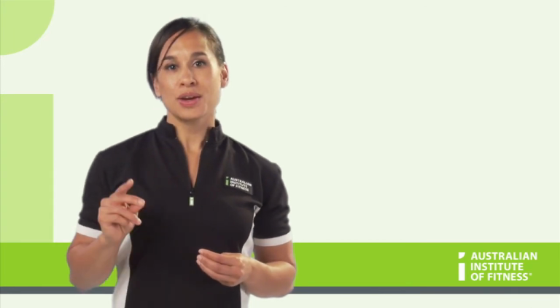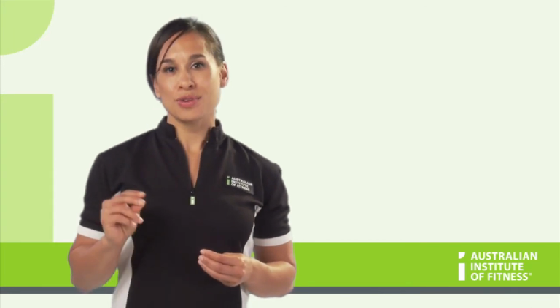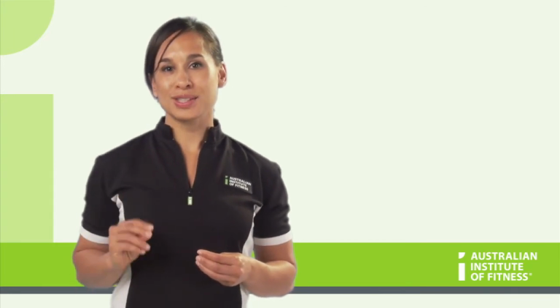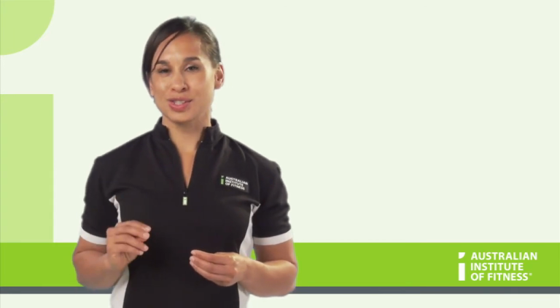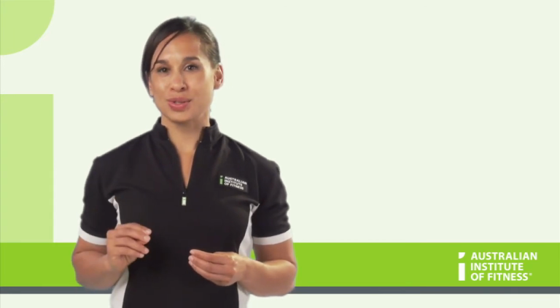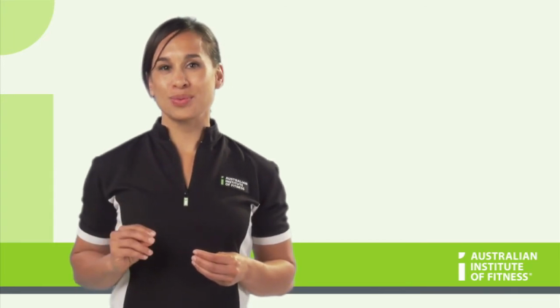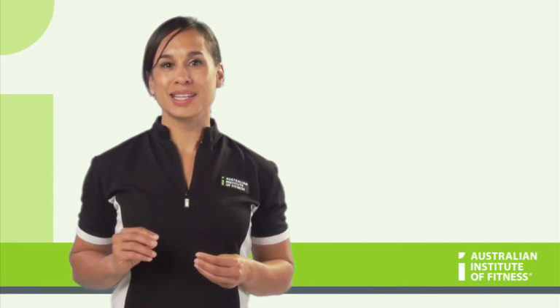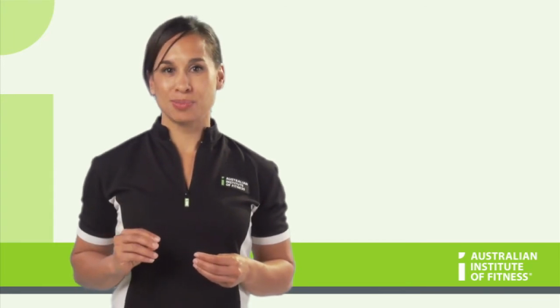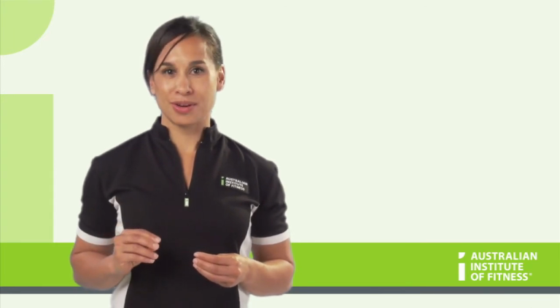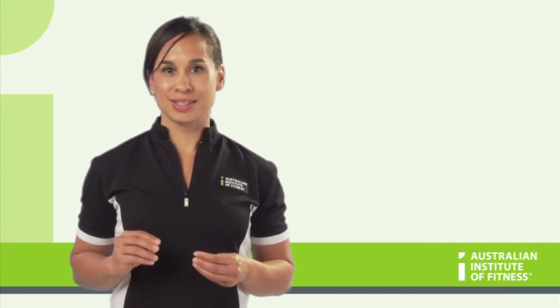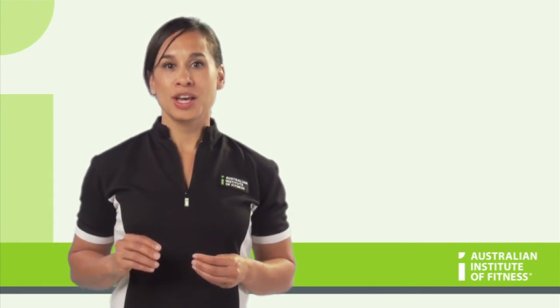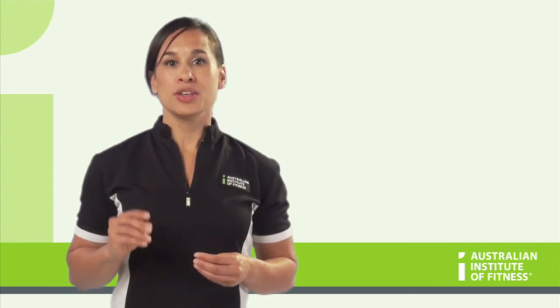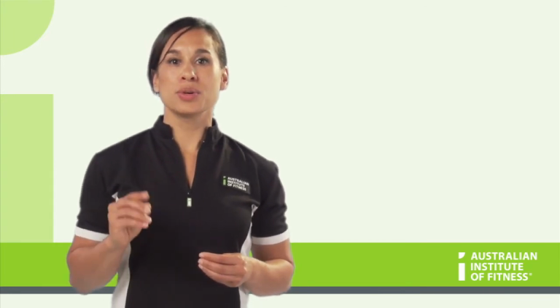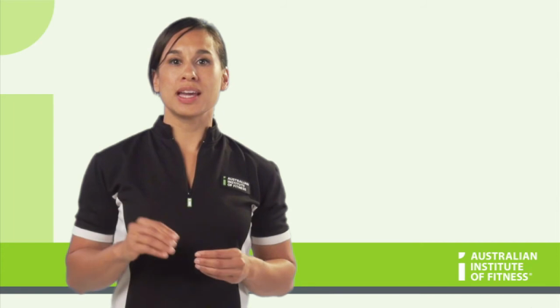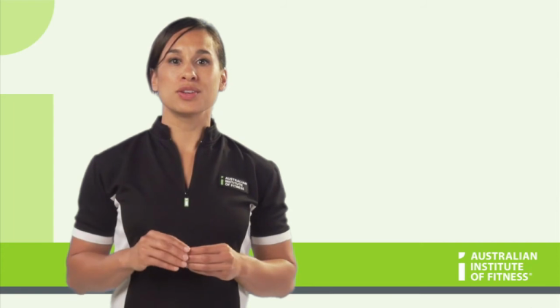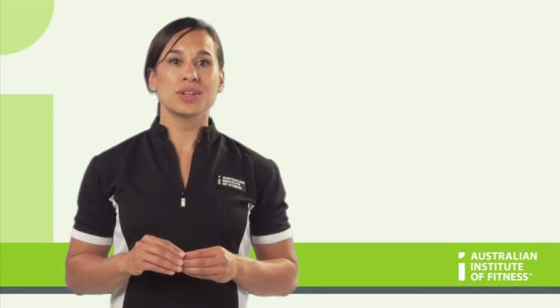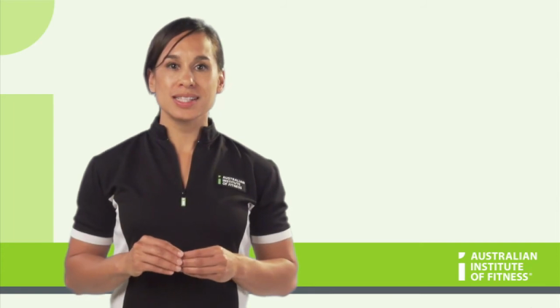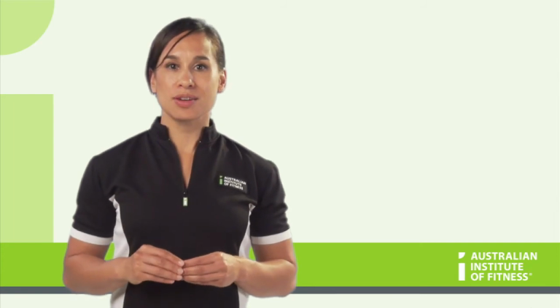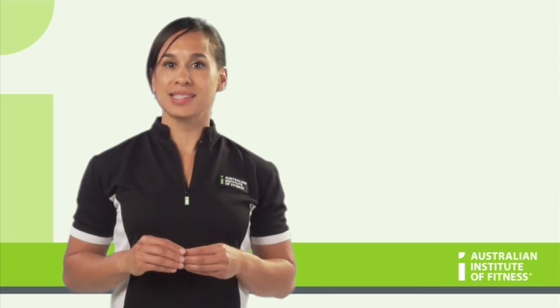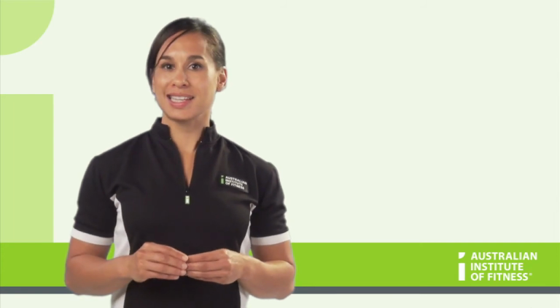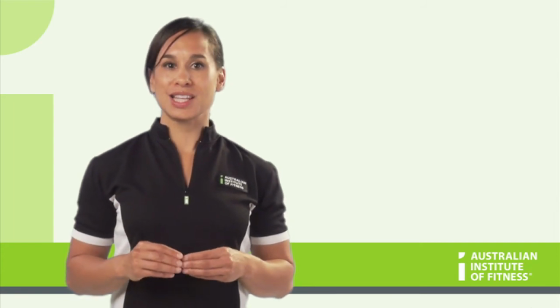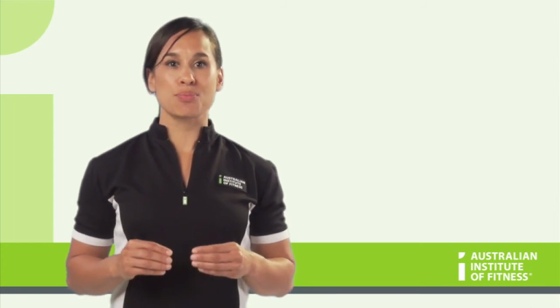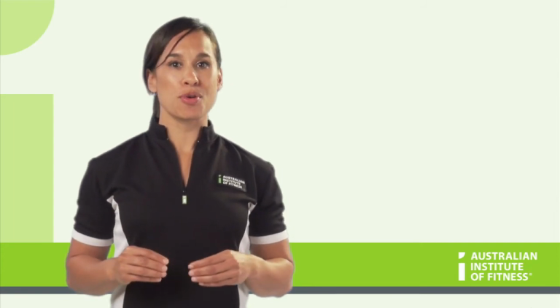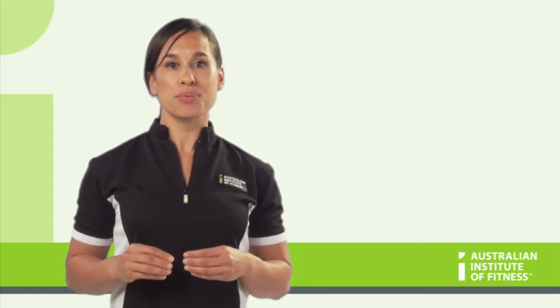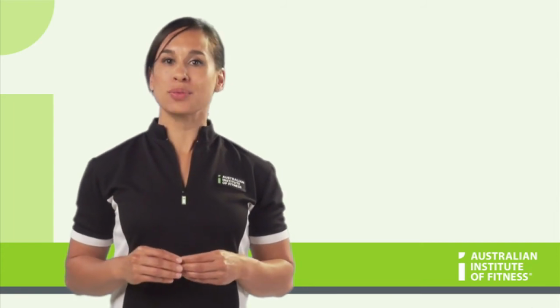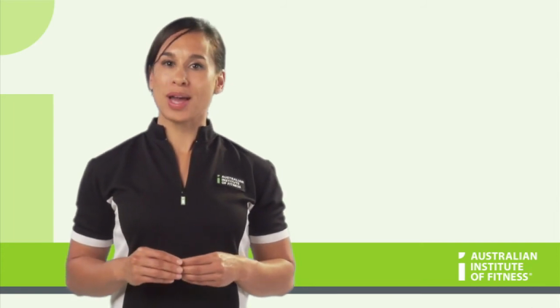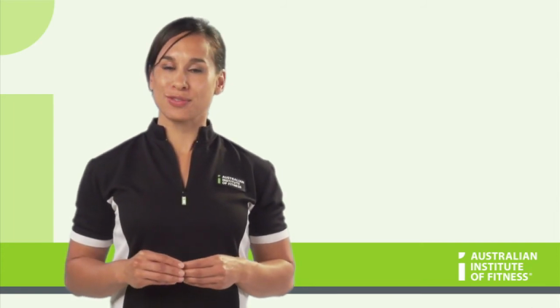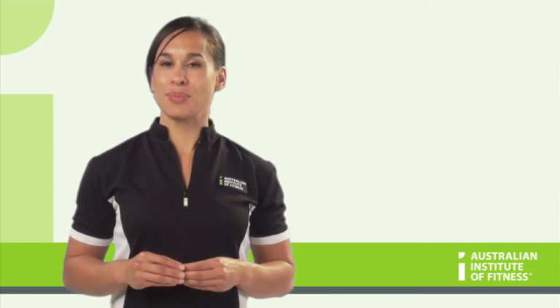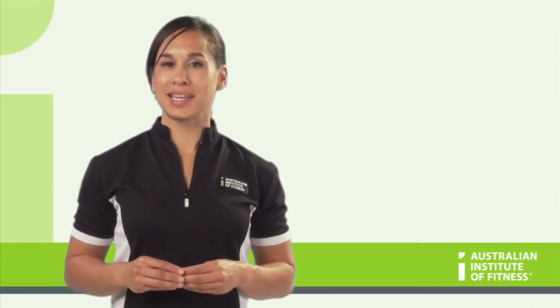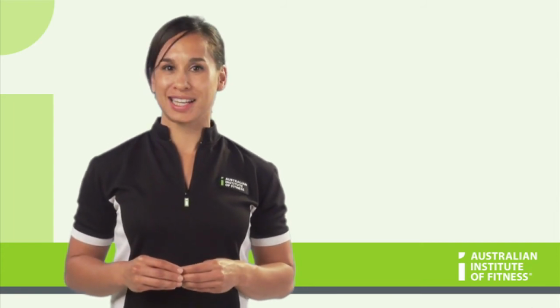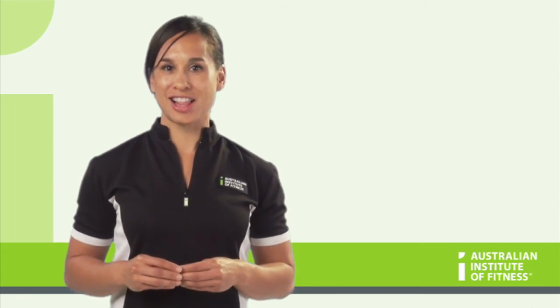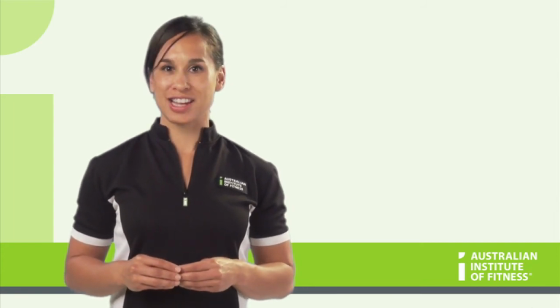Rest assured, with experience, you will gain a good idea of selecting the appropriate weight for a beginner client.